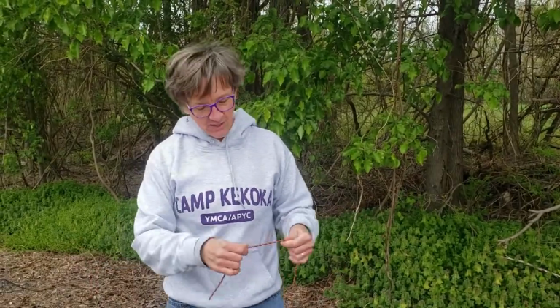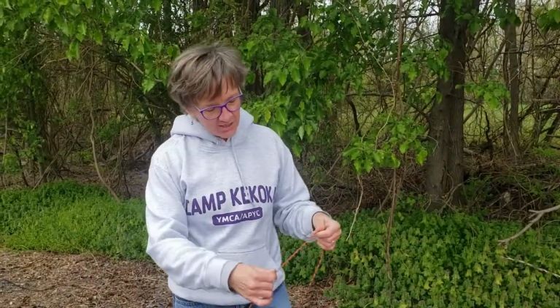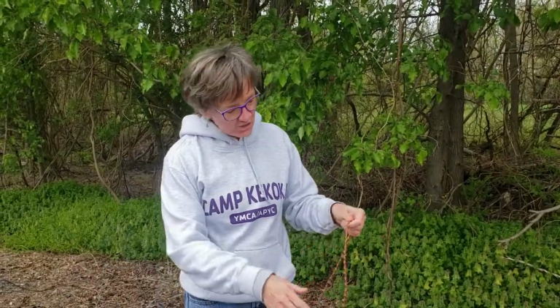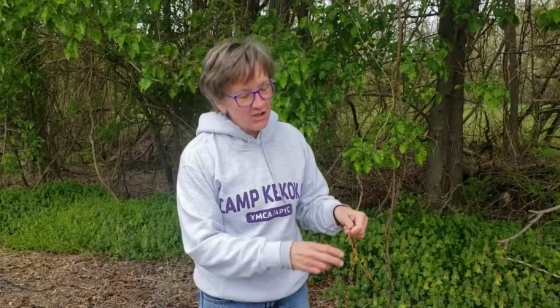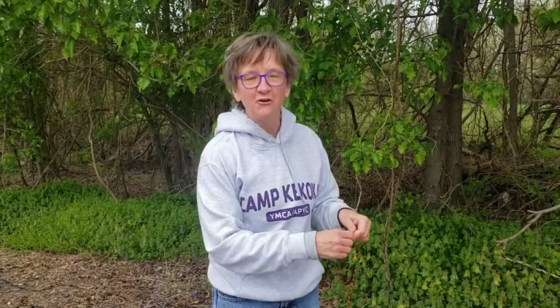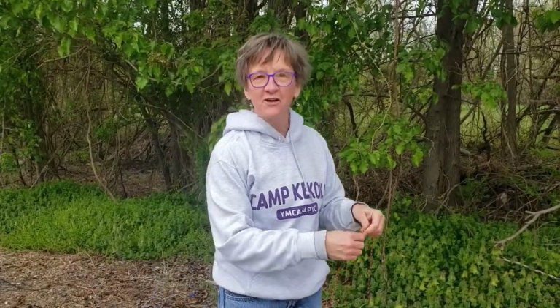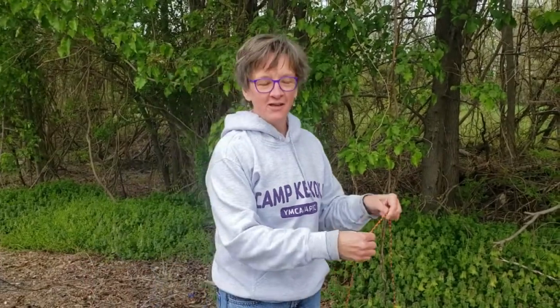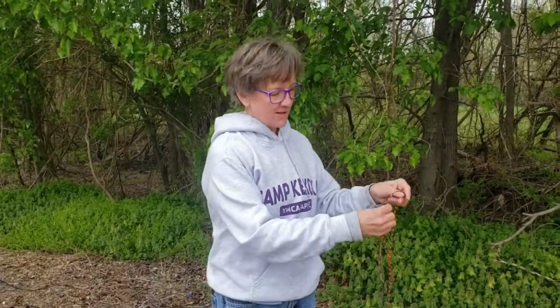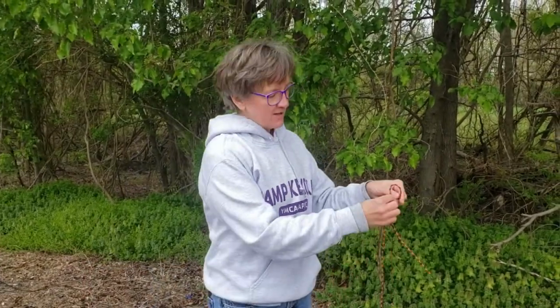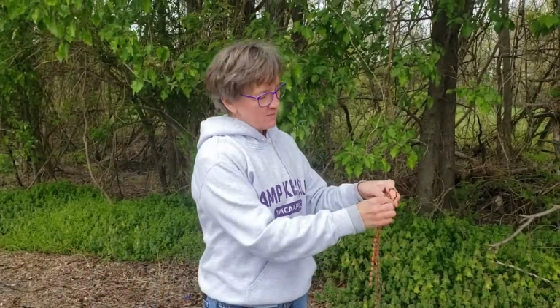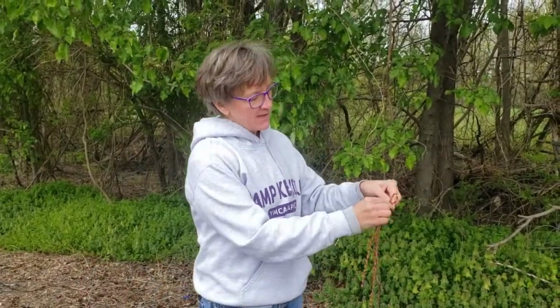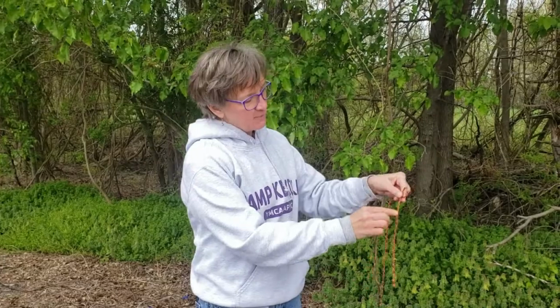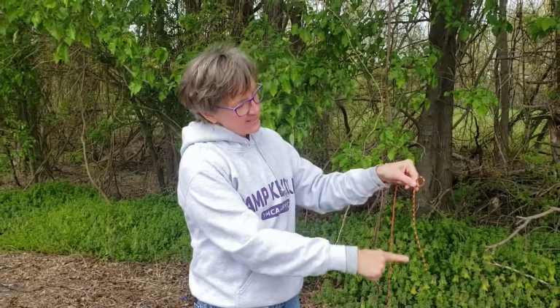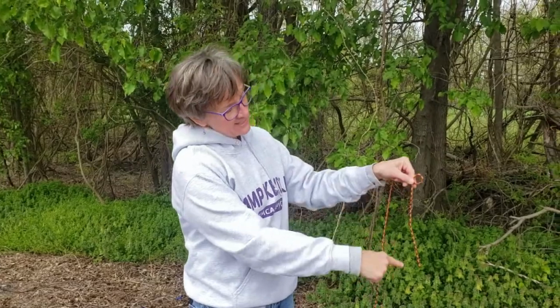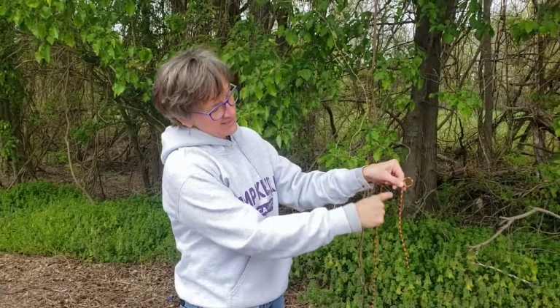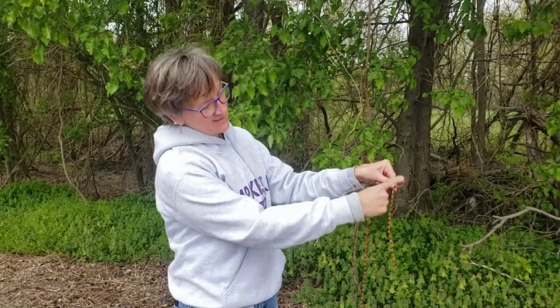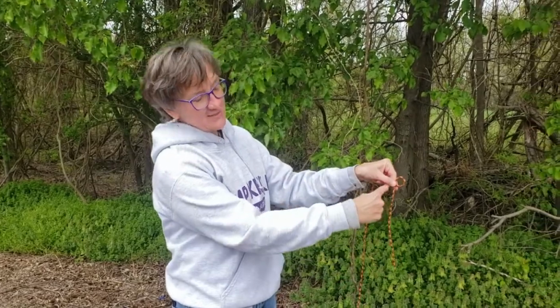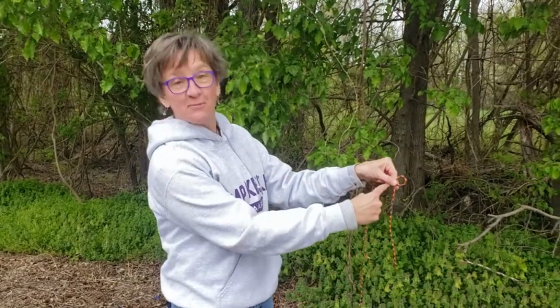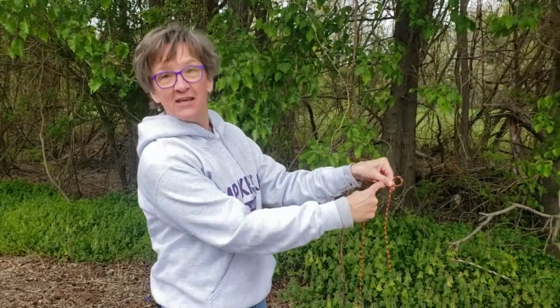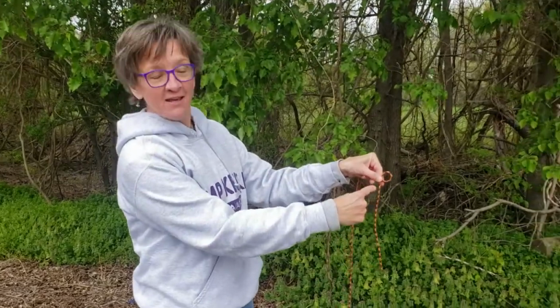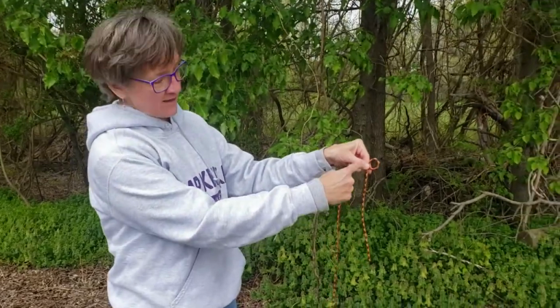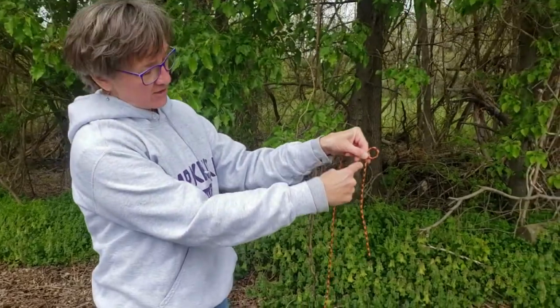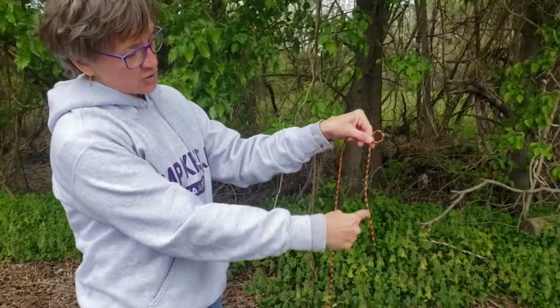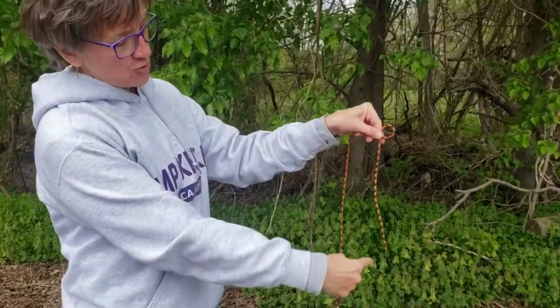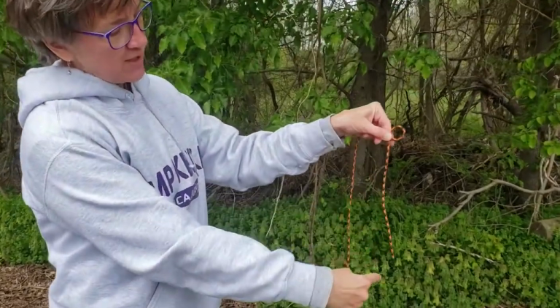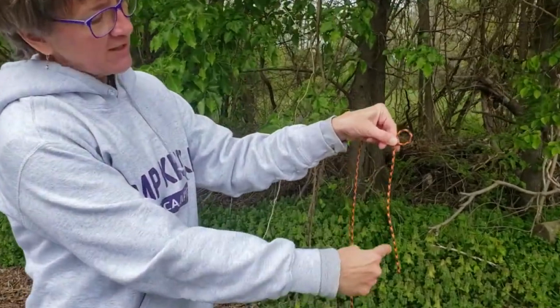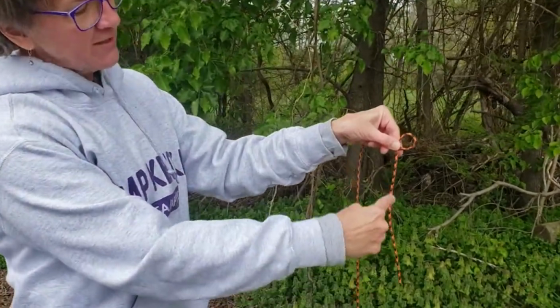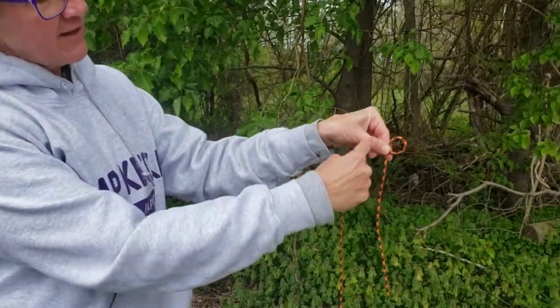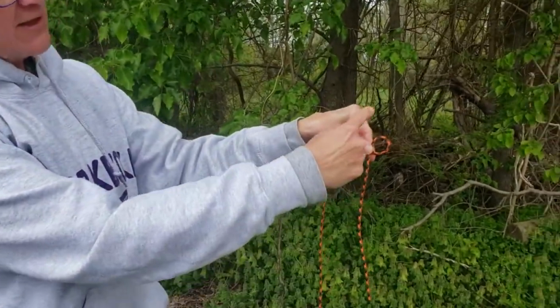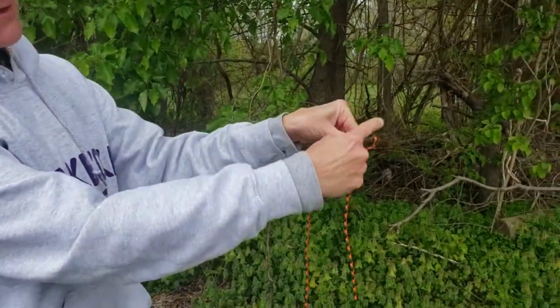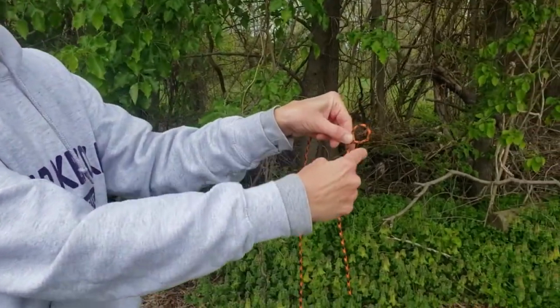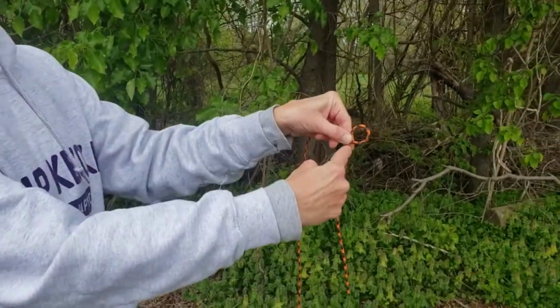What you need to do is make a P. See the P? Short end — P.